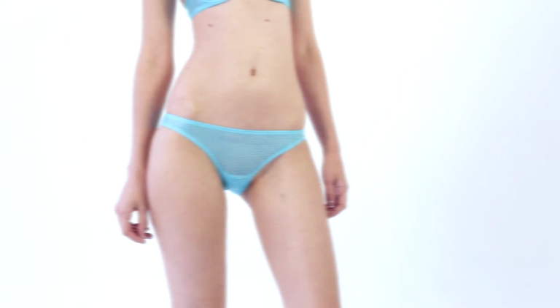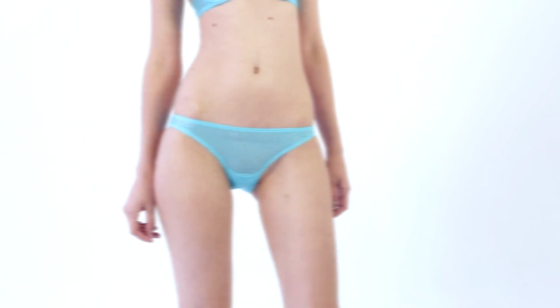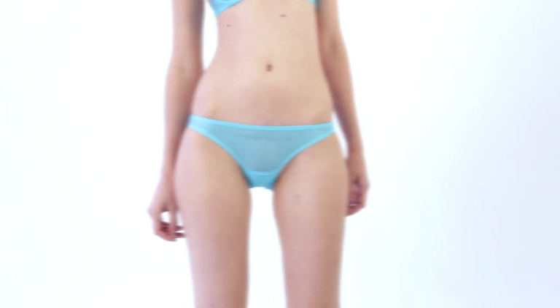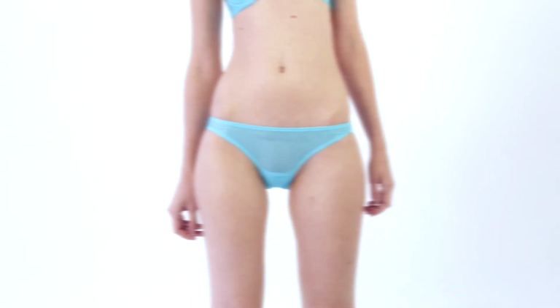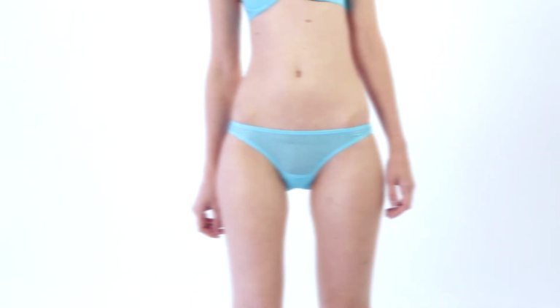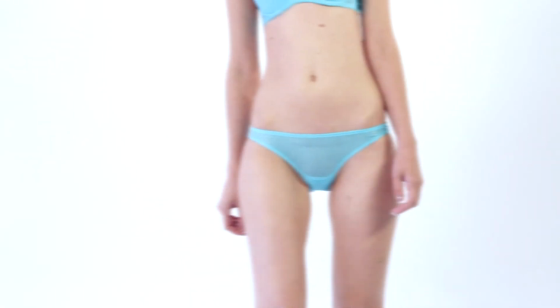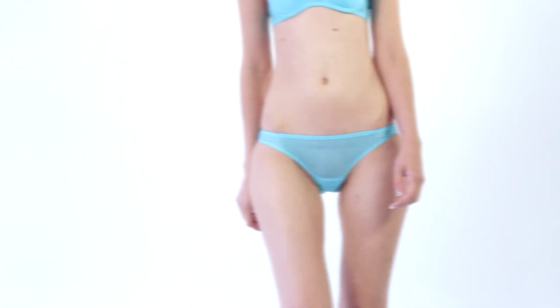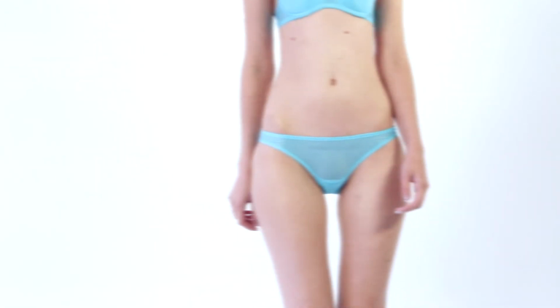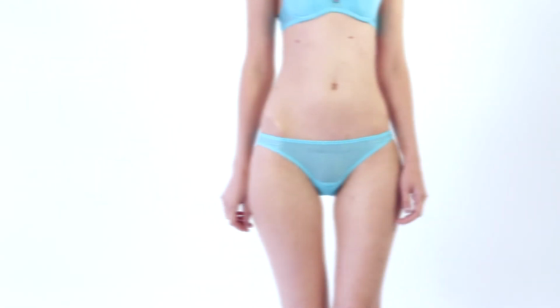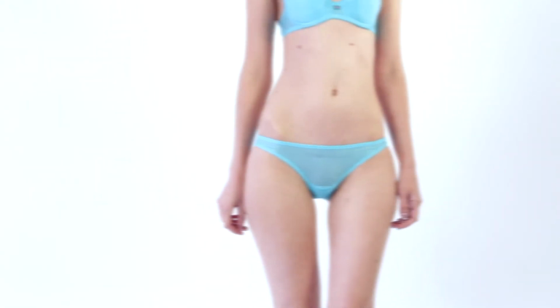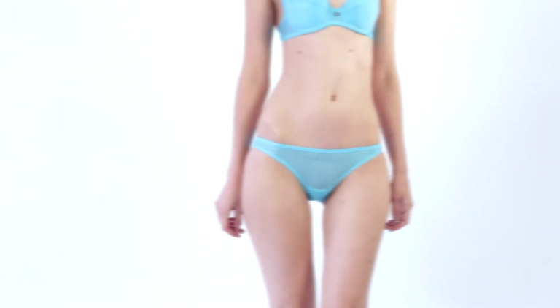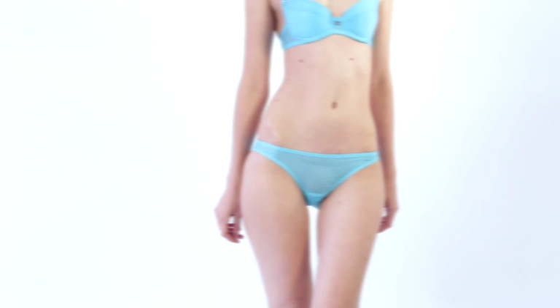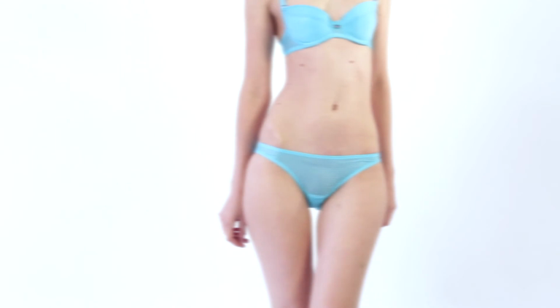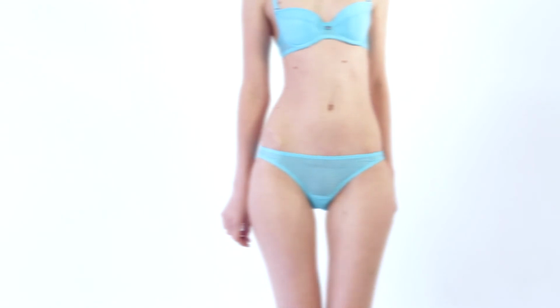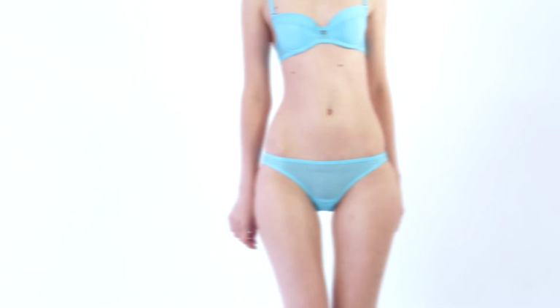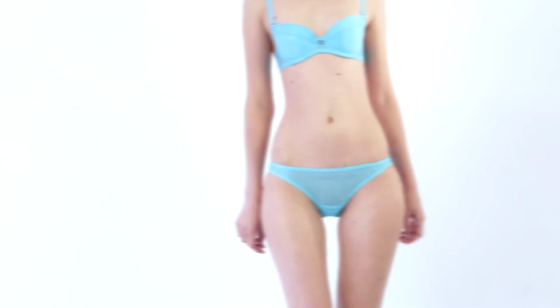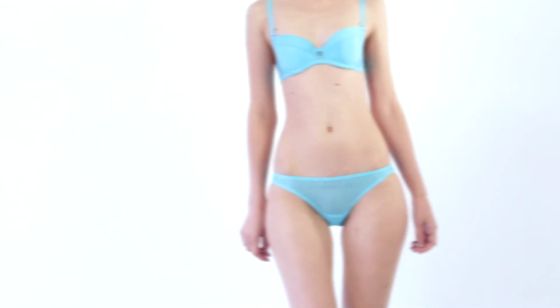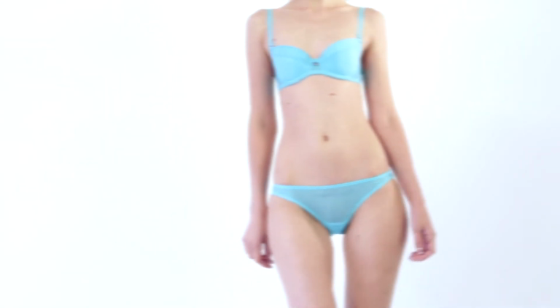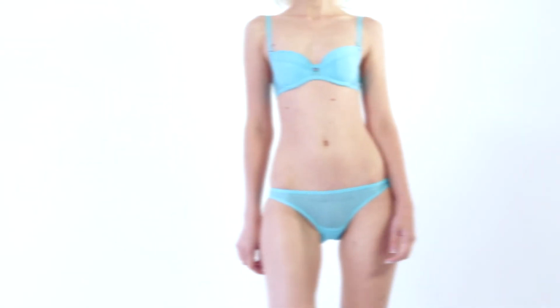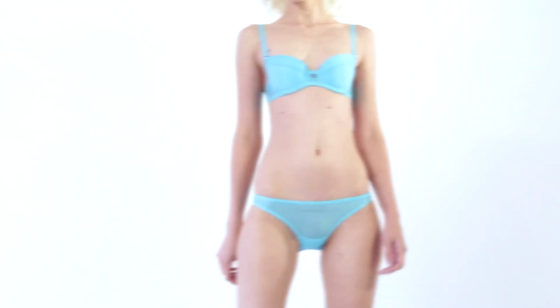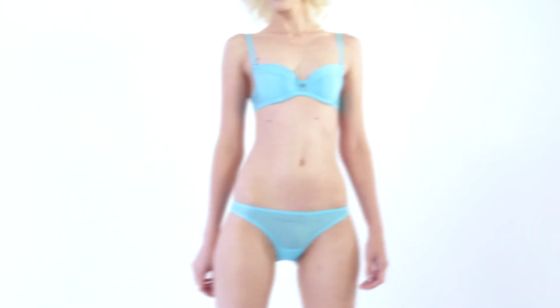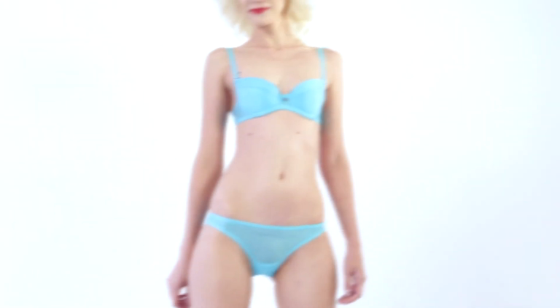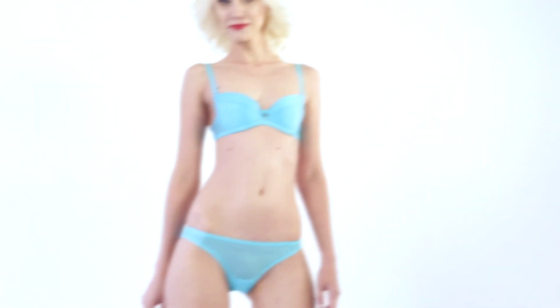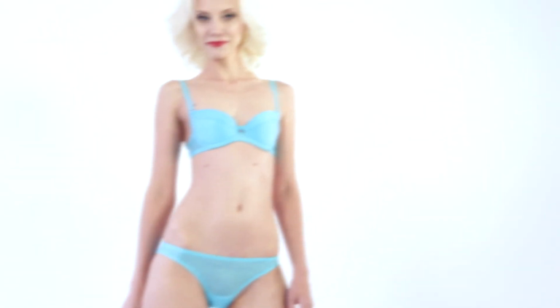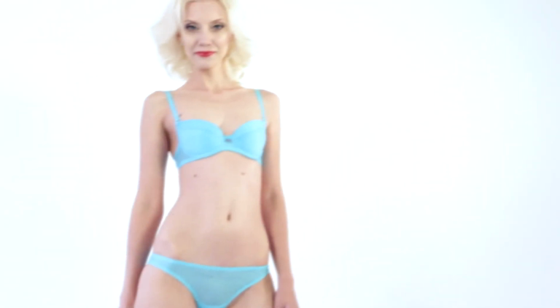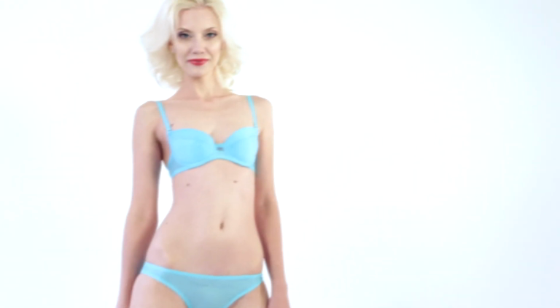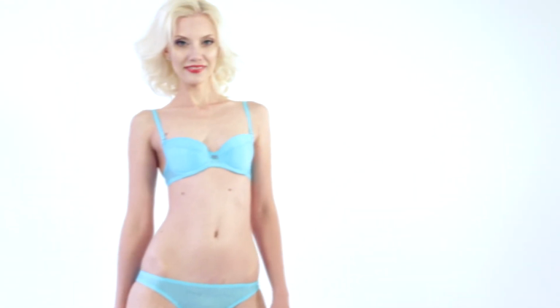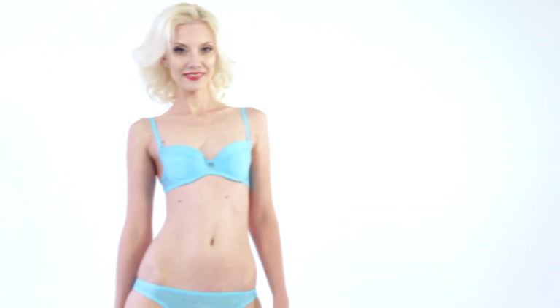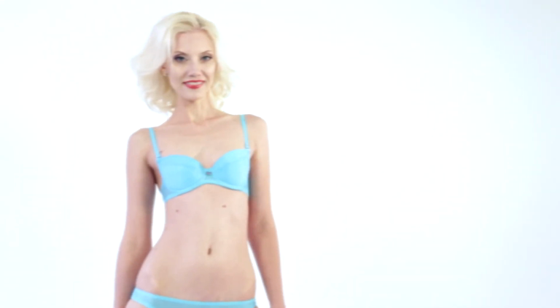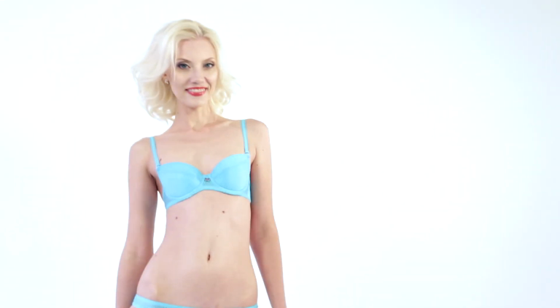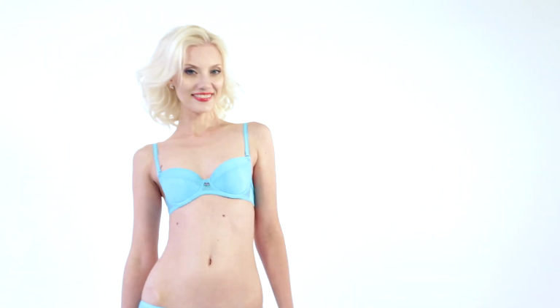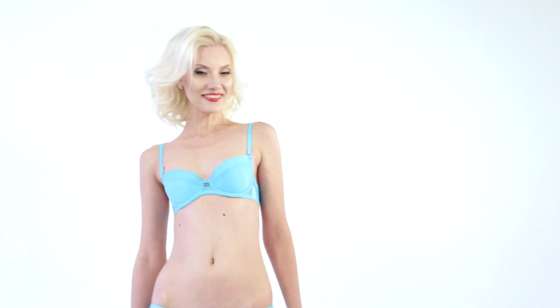You can find the briefs or string to complete the set. Do you like this color?